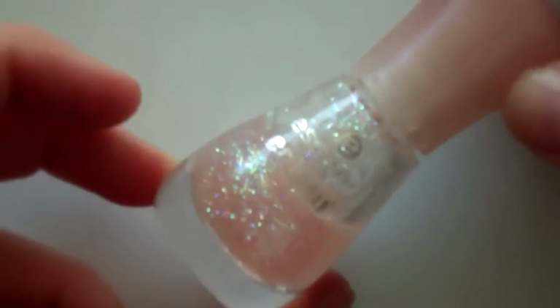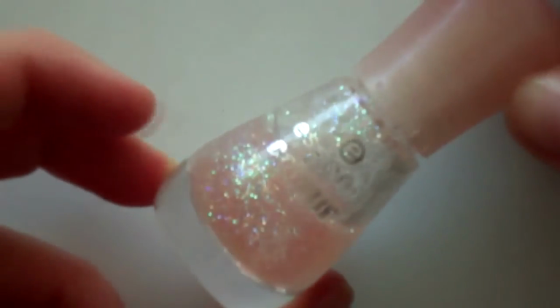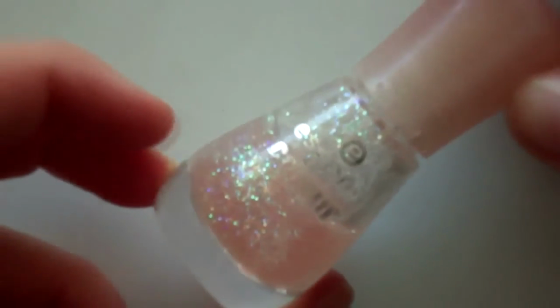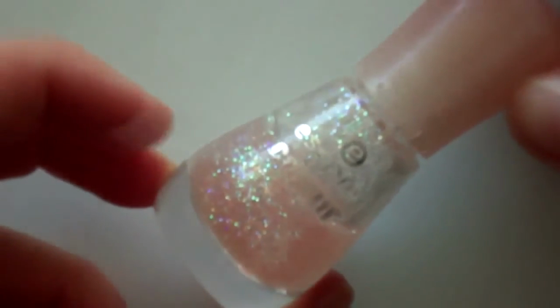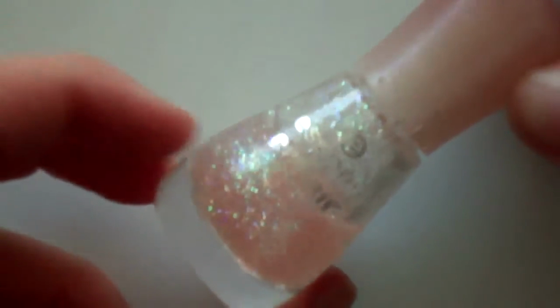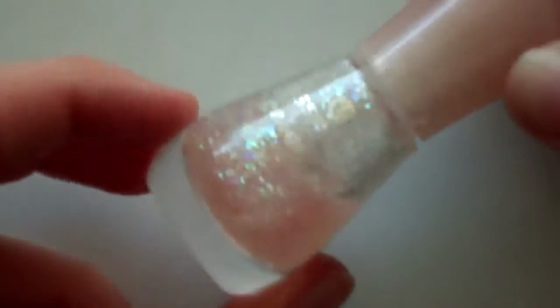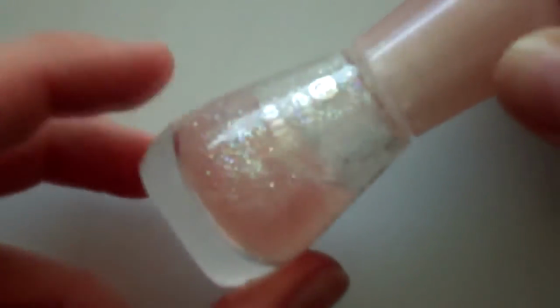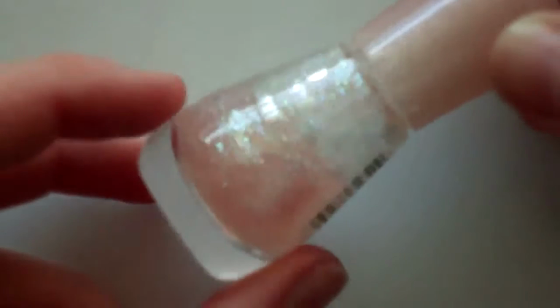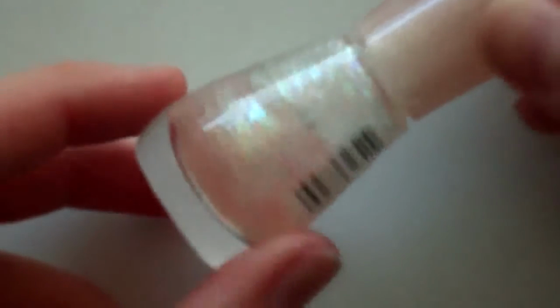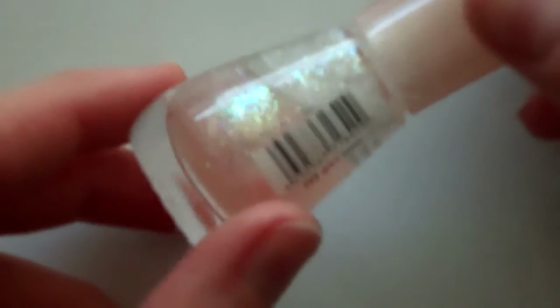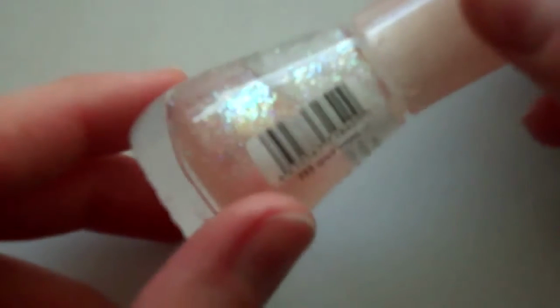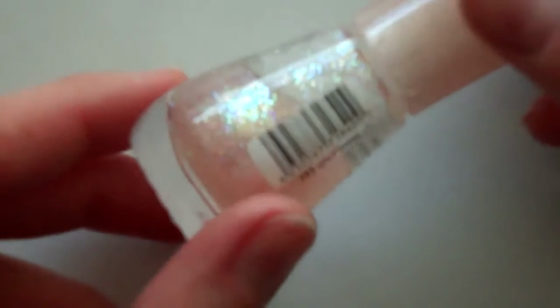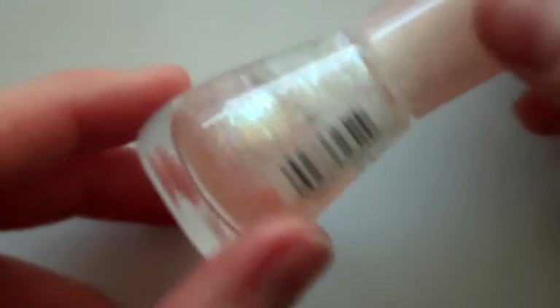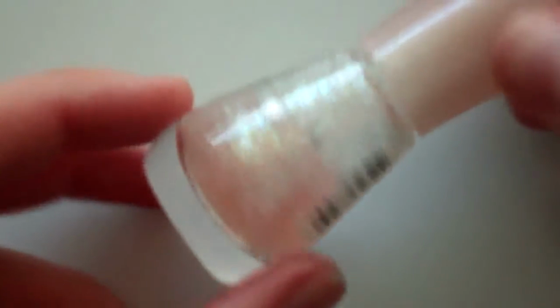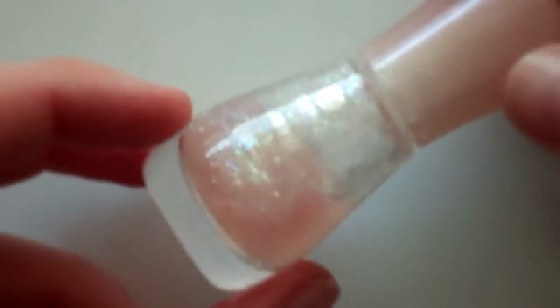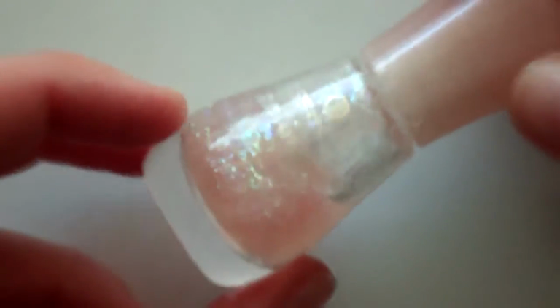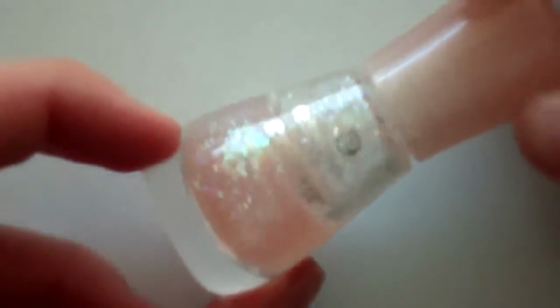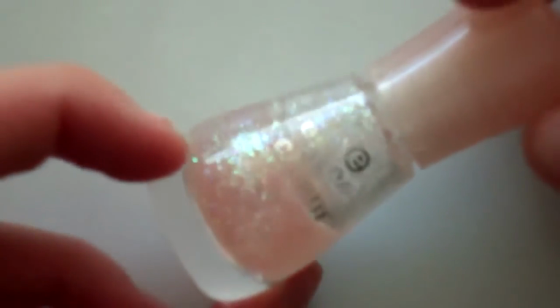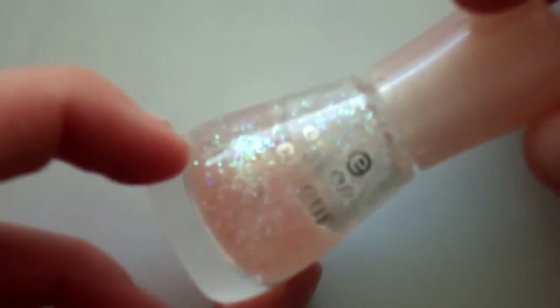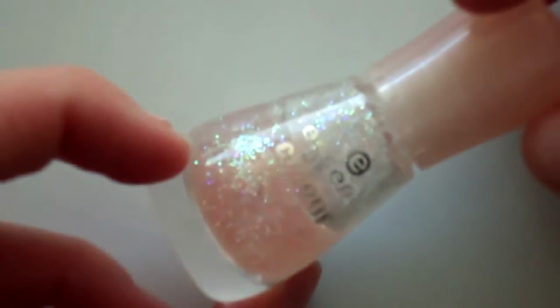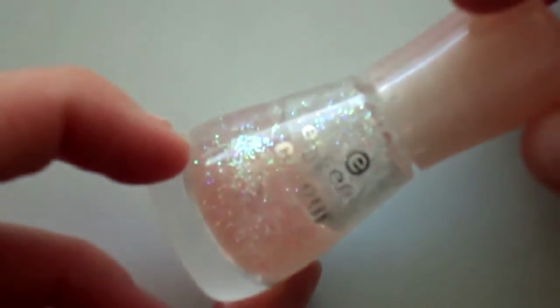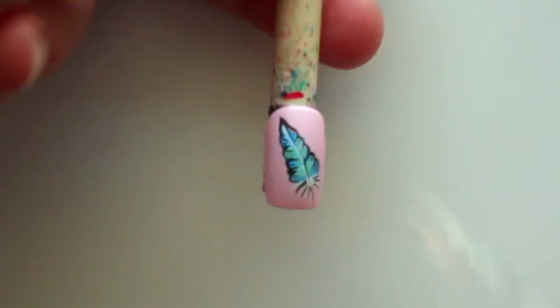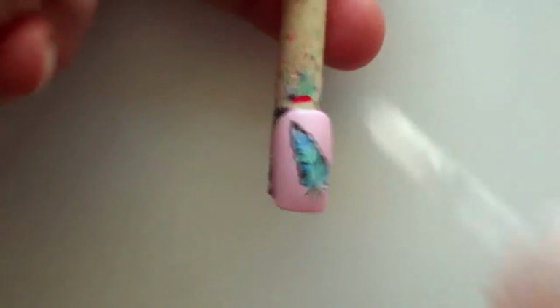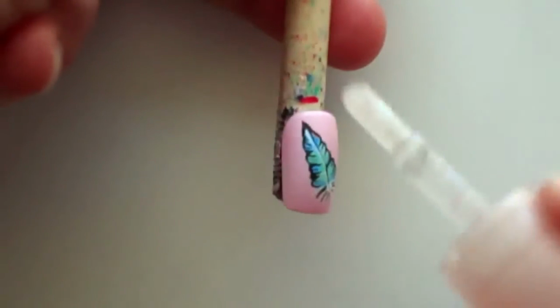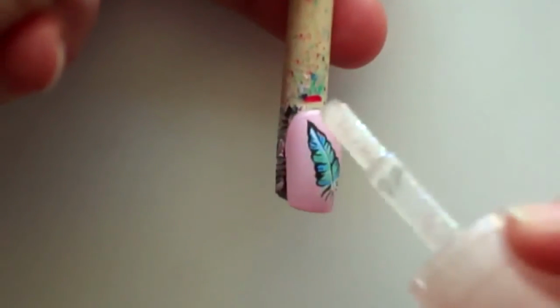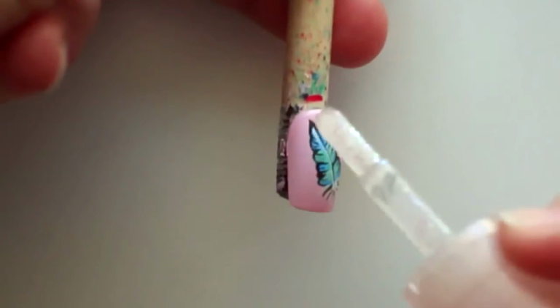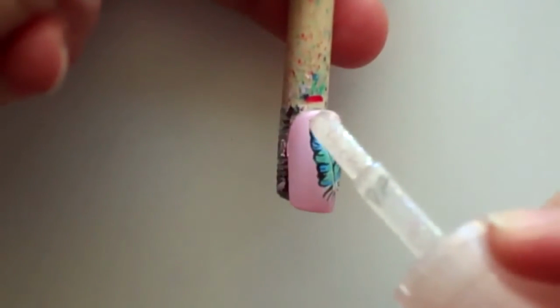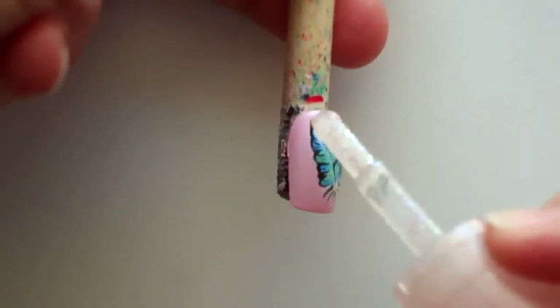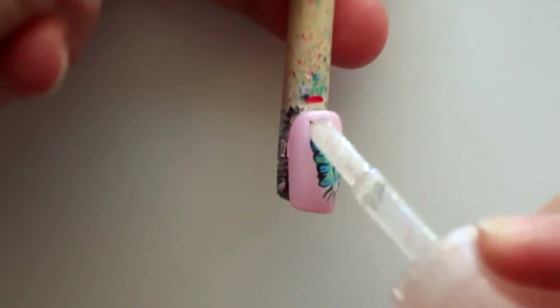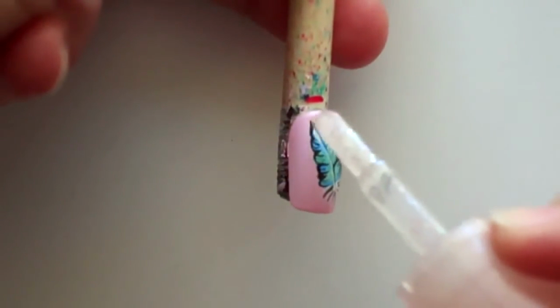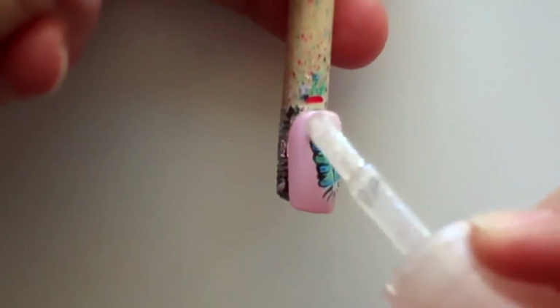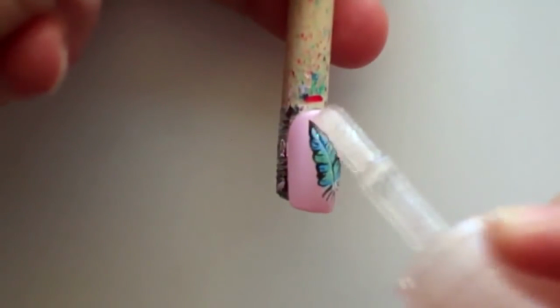After the paint dried I used this glitter nail polish by Essence and applied it all over the feather.